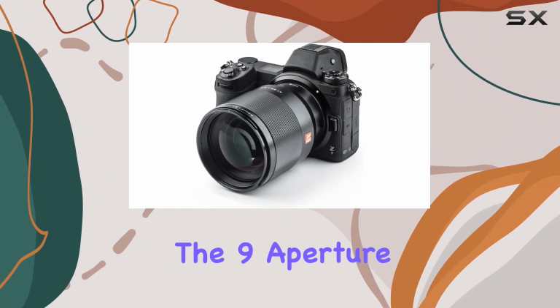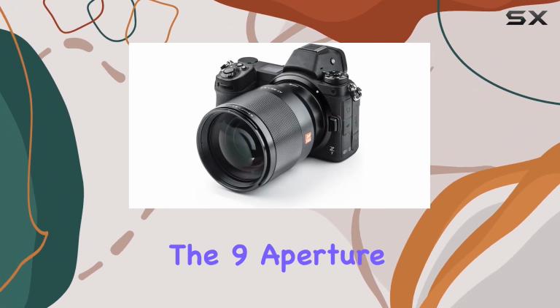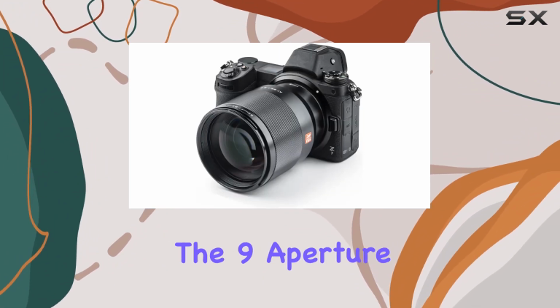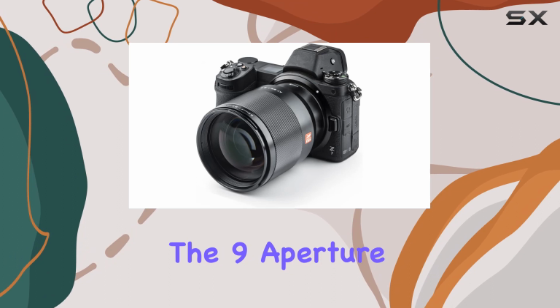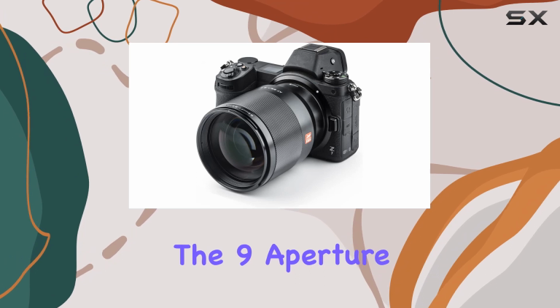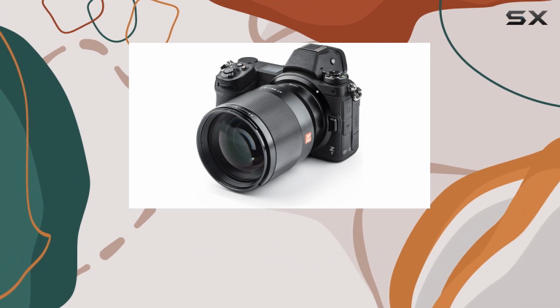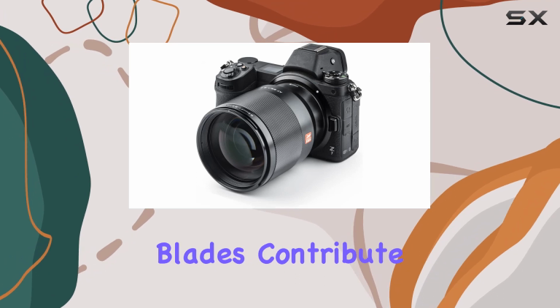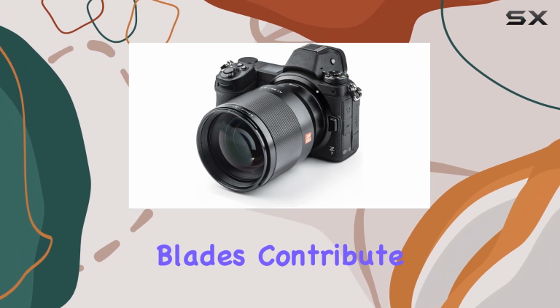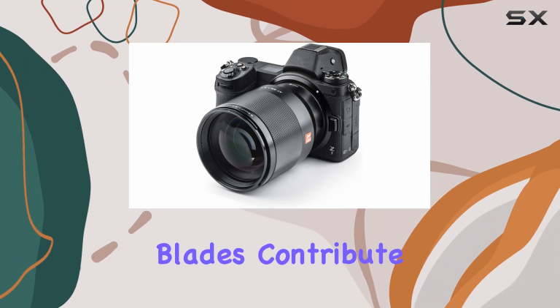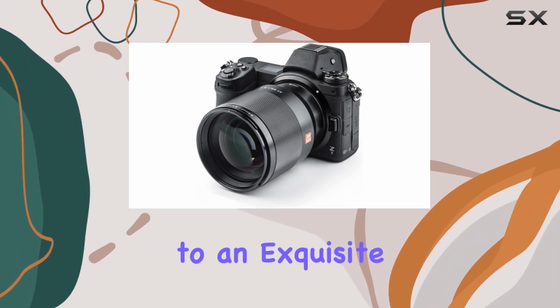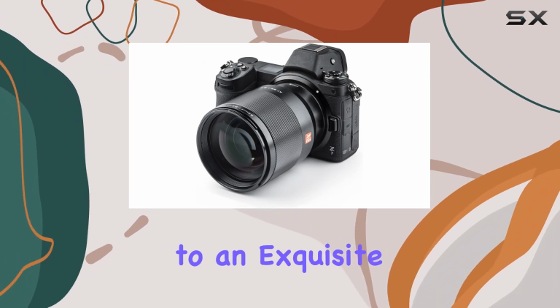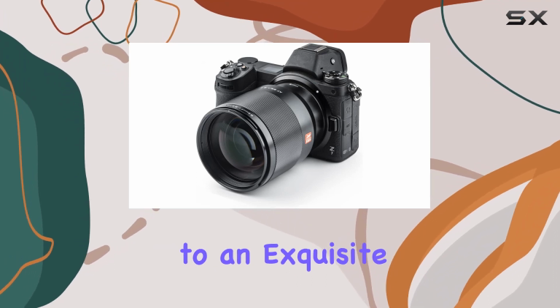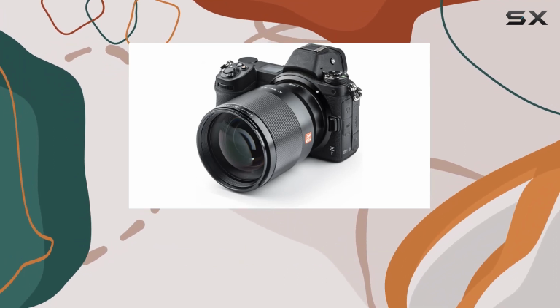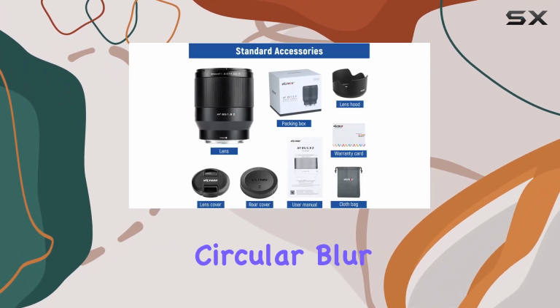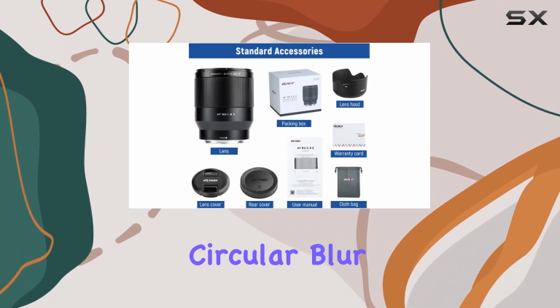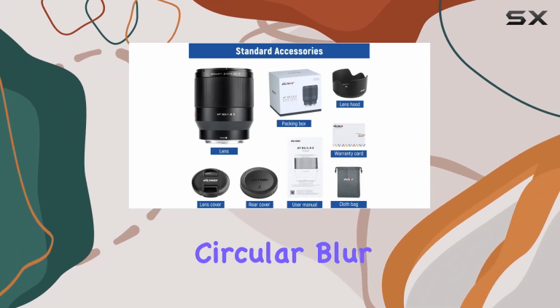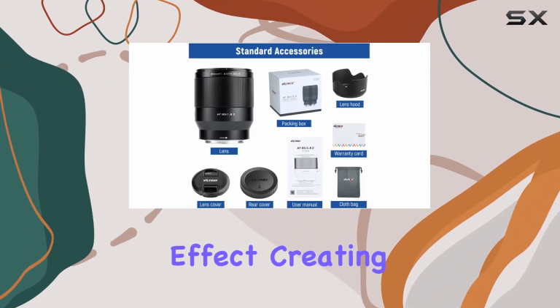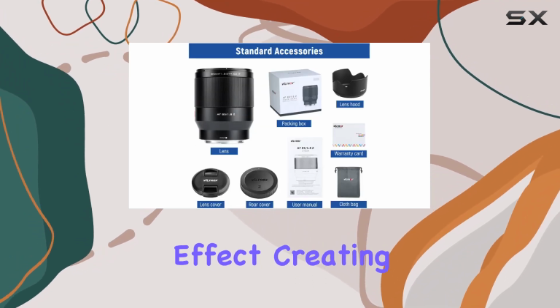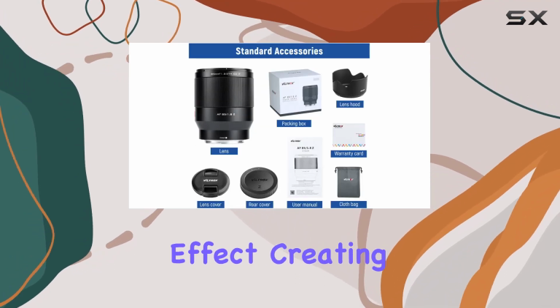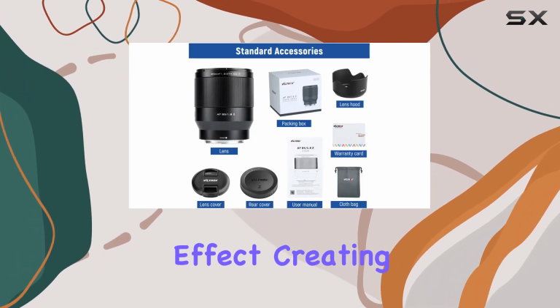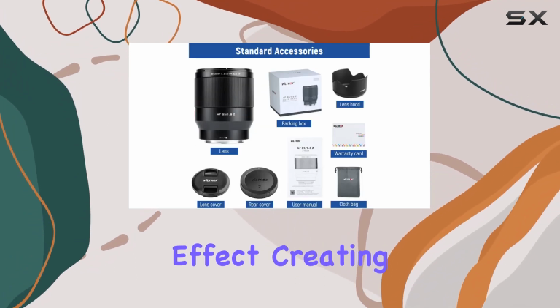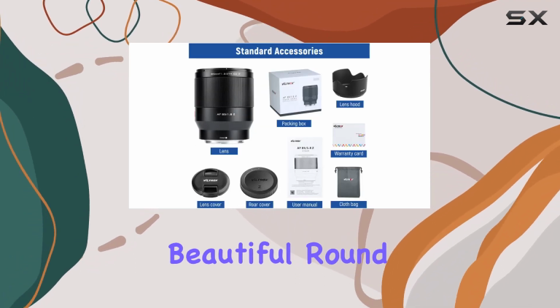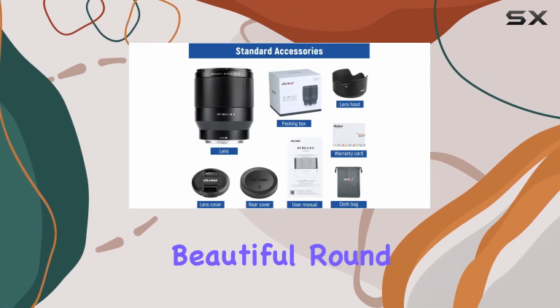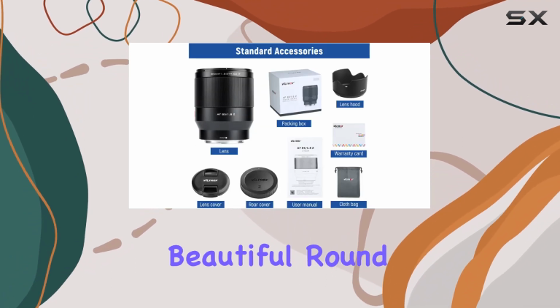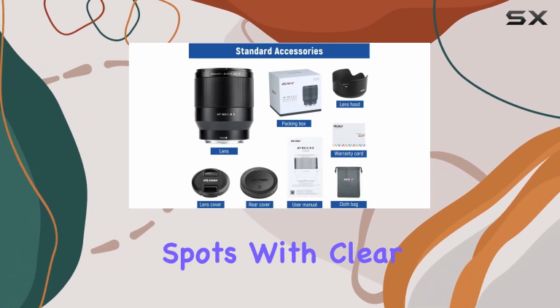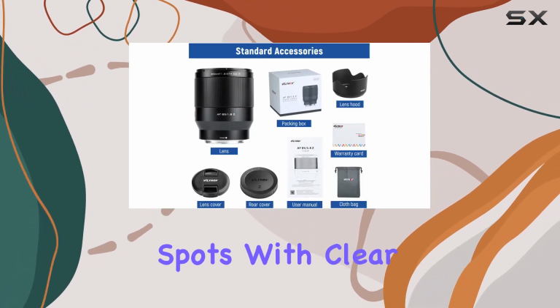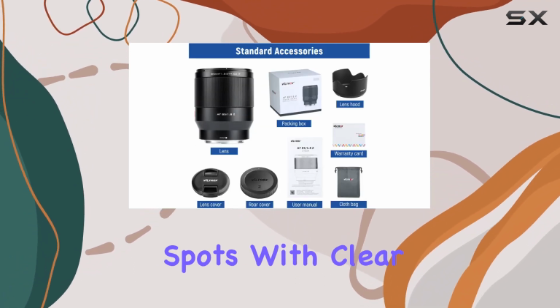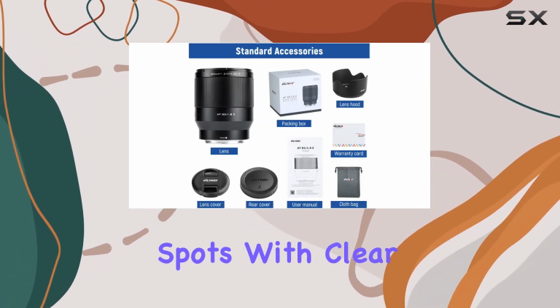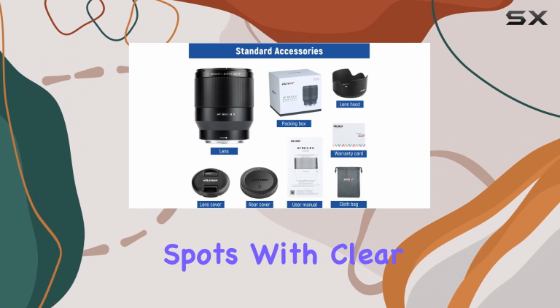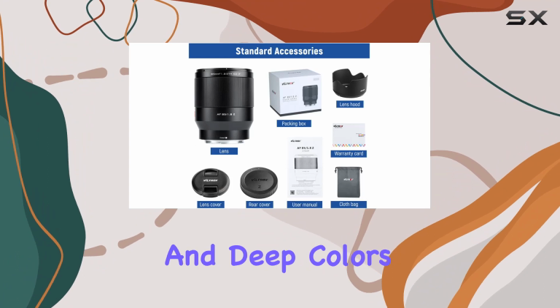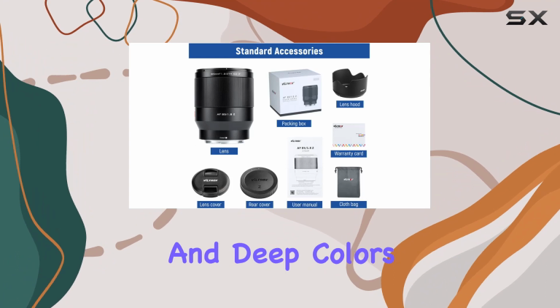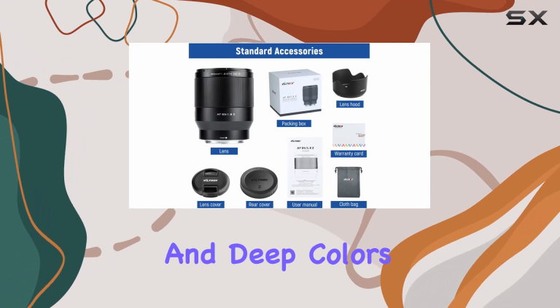The 9 aperture blades contribute to an exquisite circular blur effect, creating beautiful round spots with clear and deep colors.